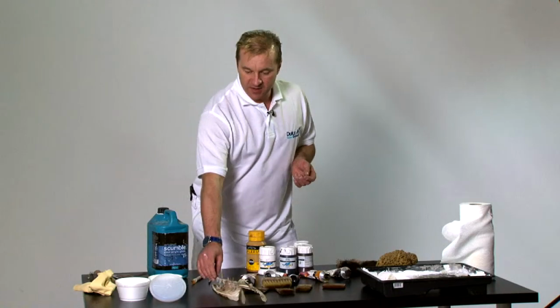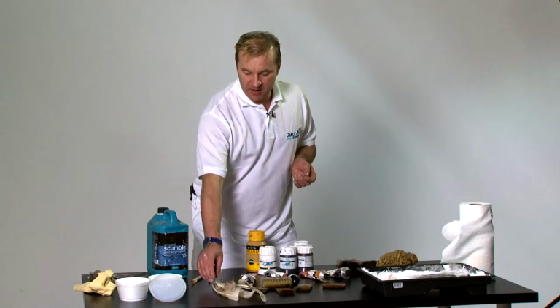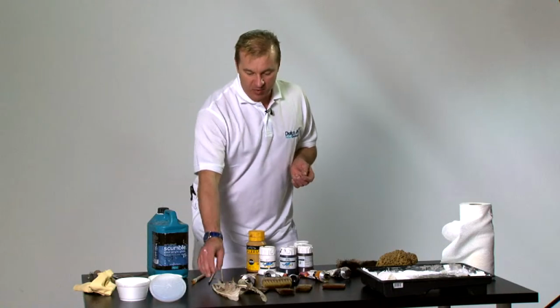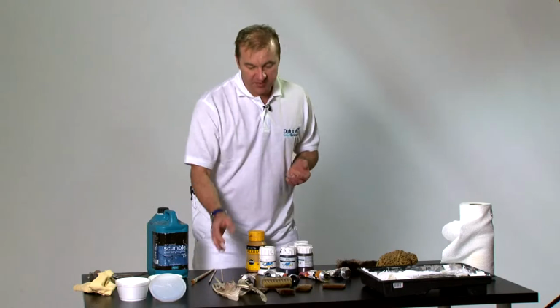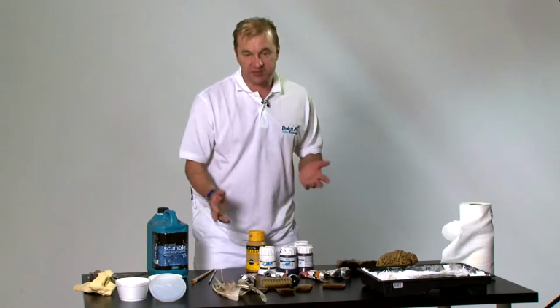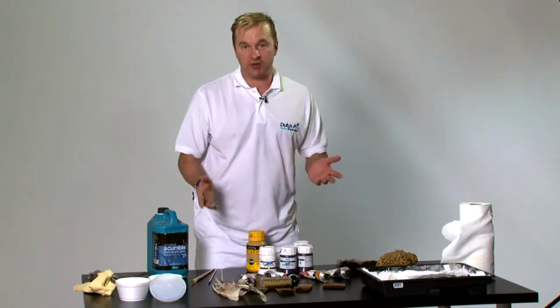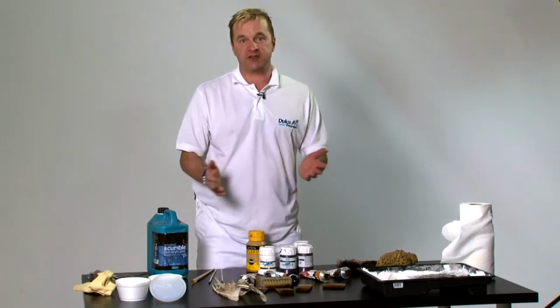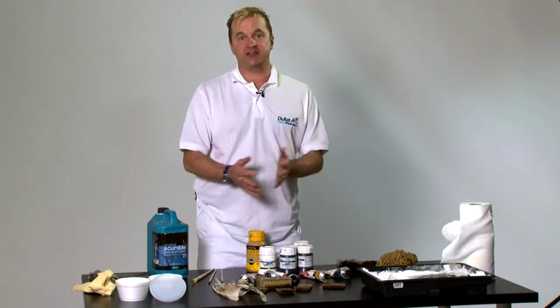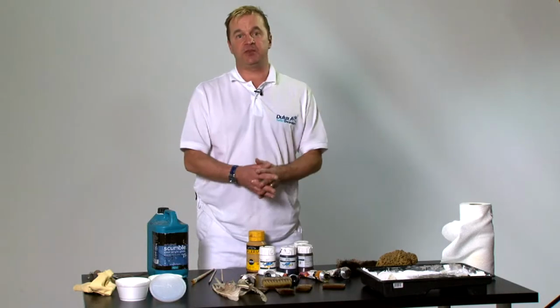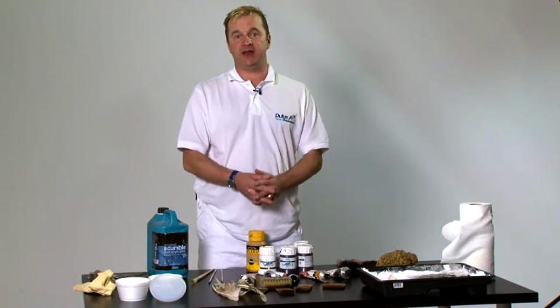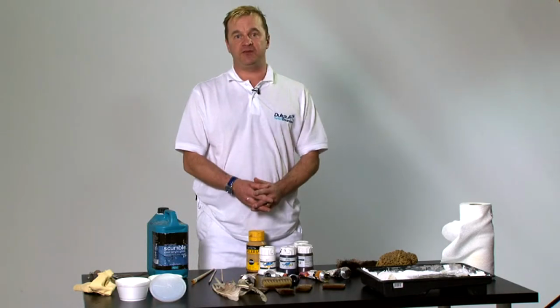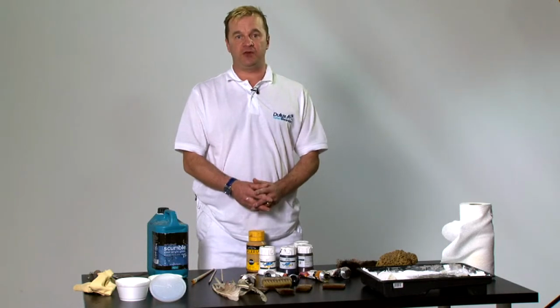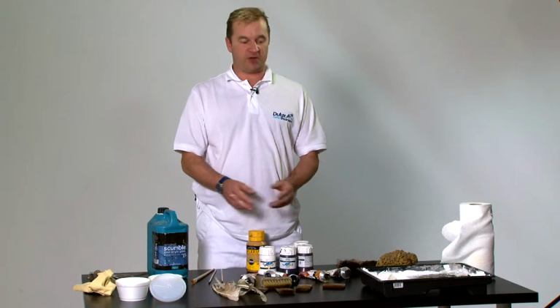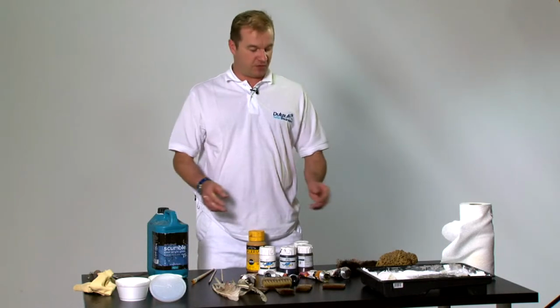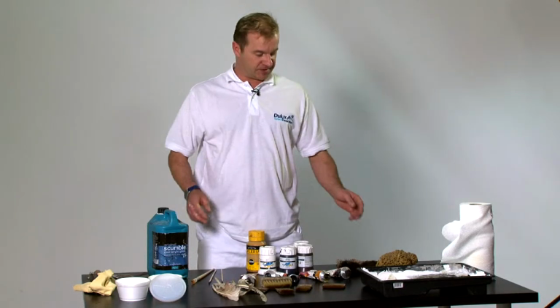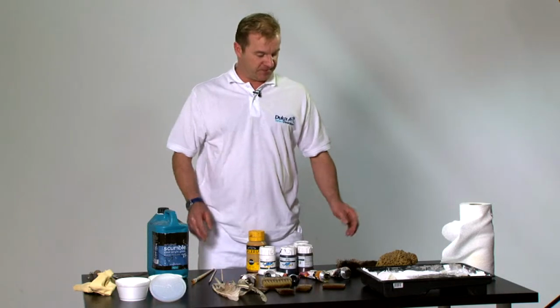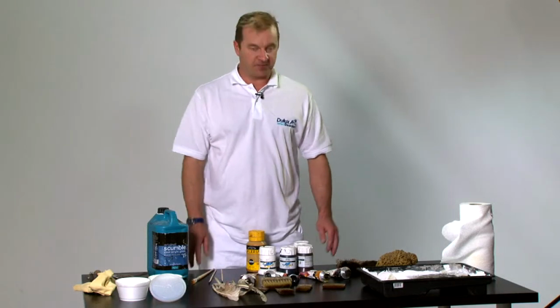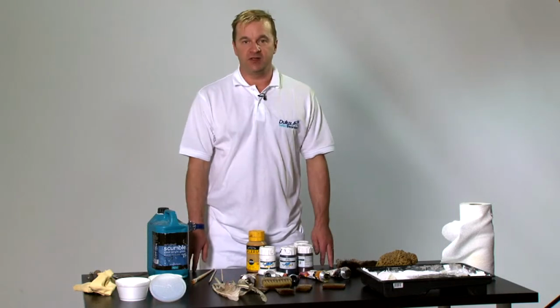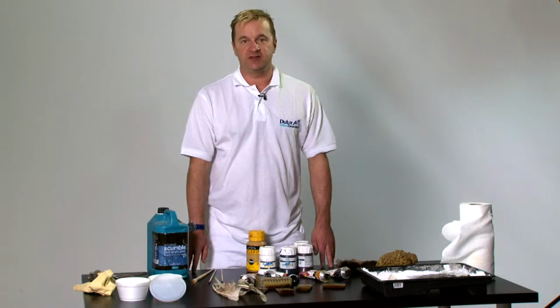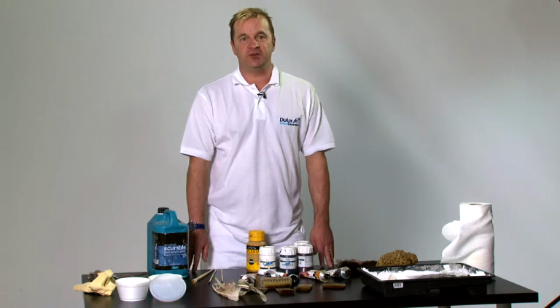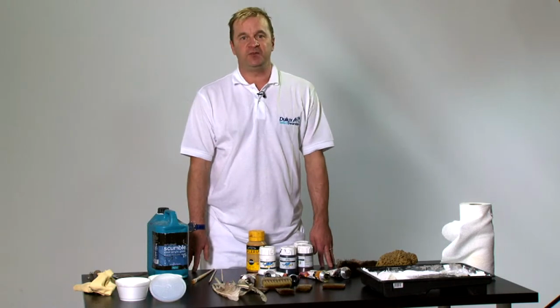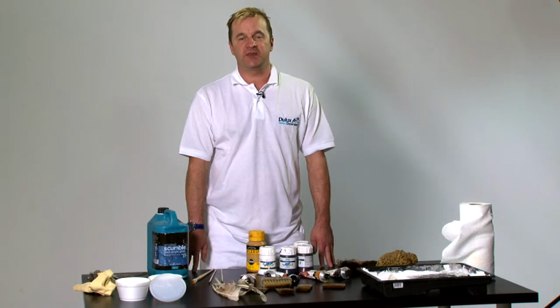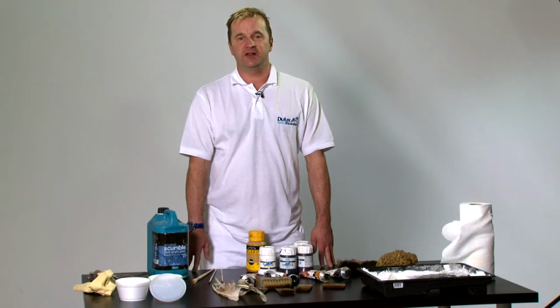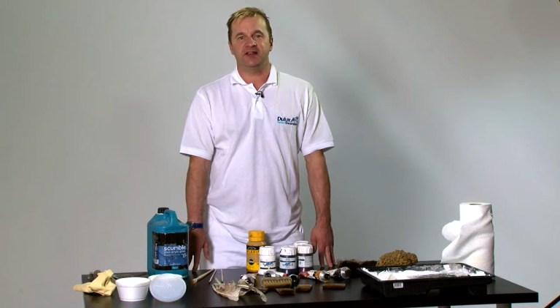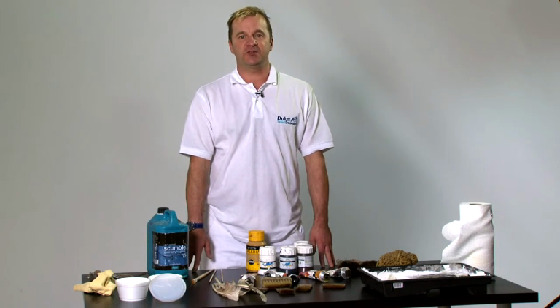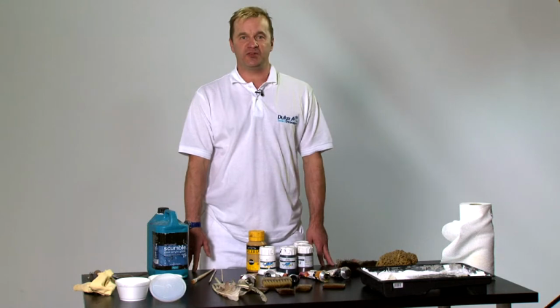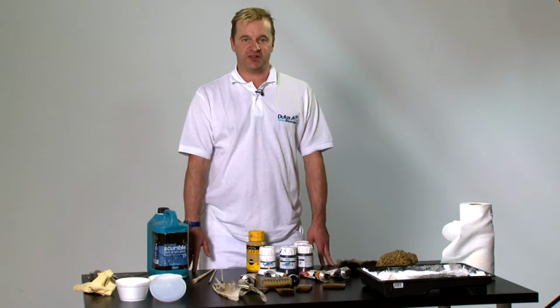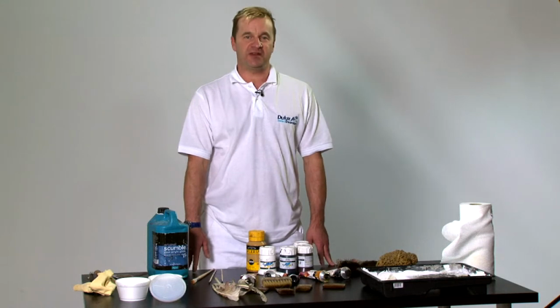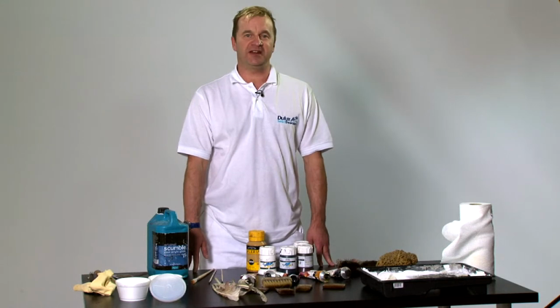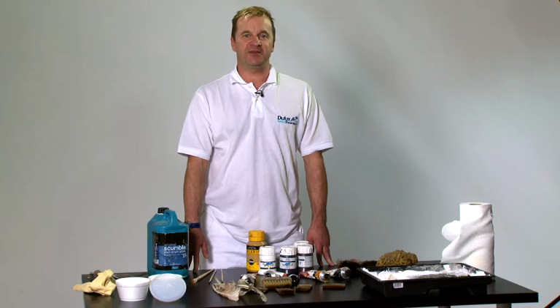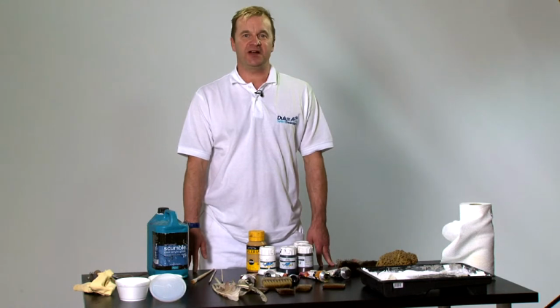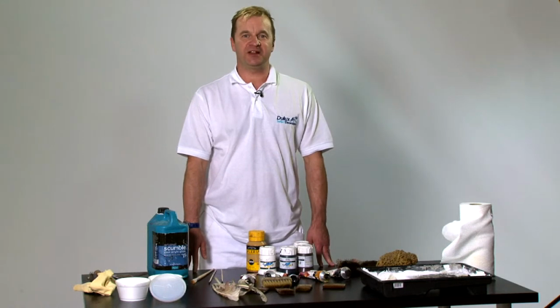All these tools are supplied for the course. So let's go do some graining and marbling. Come join us next time.